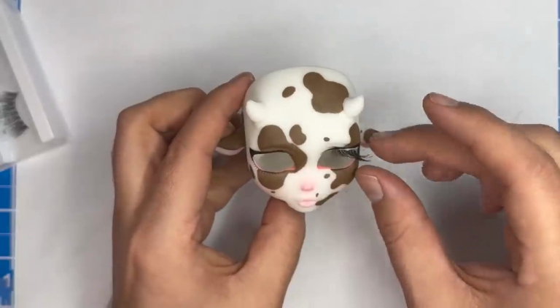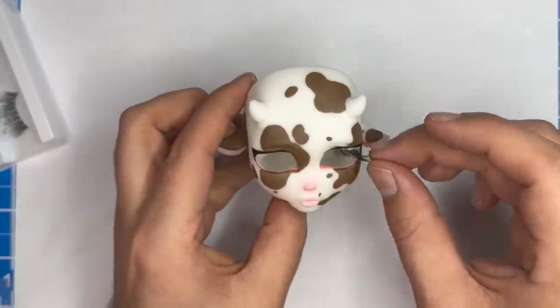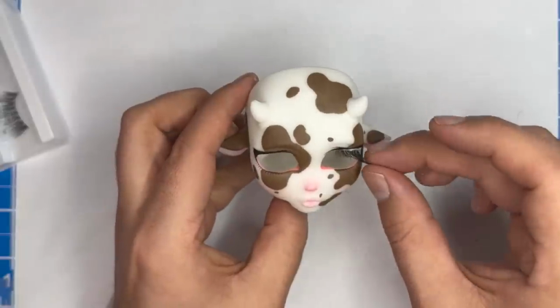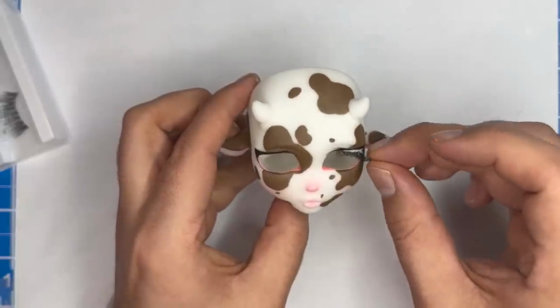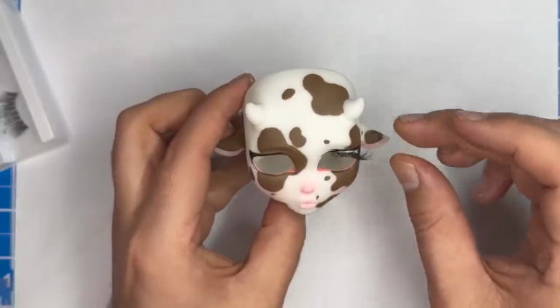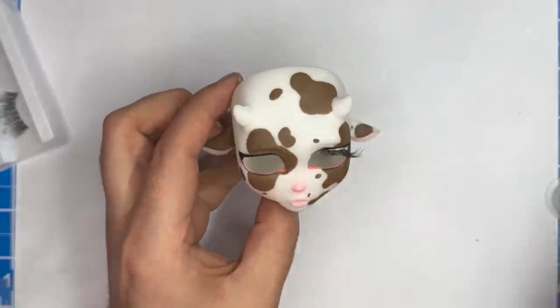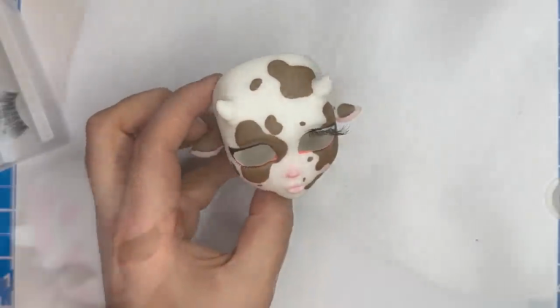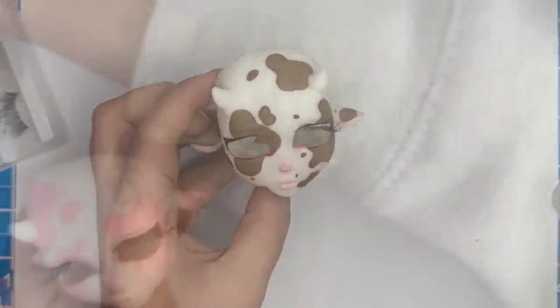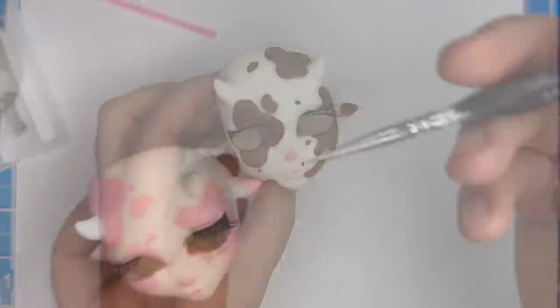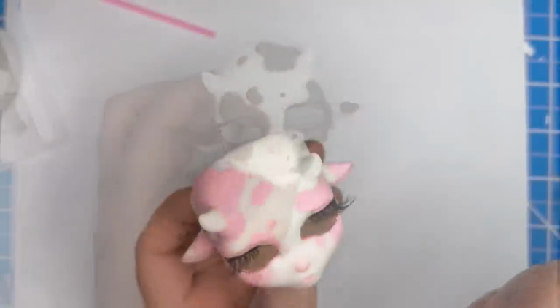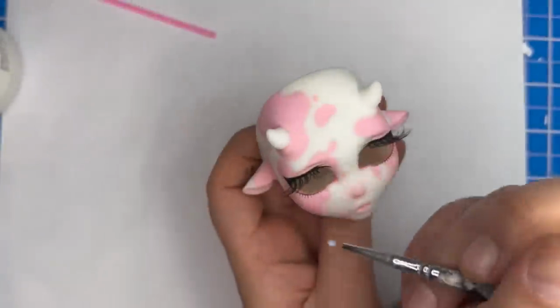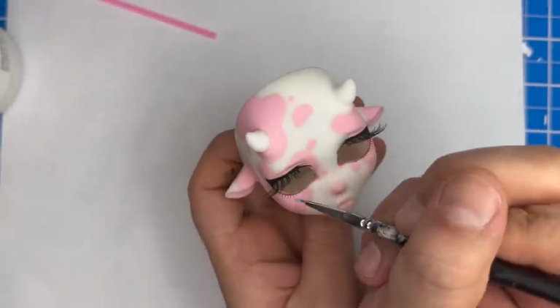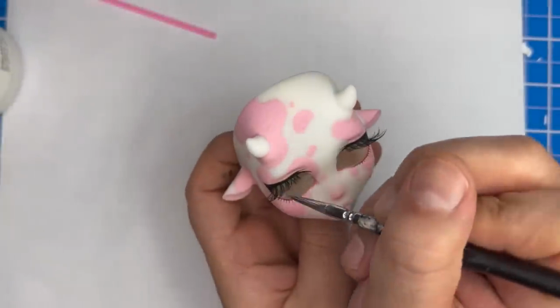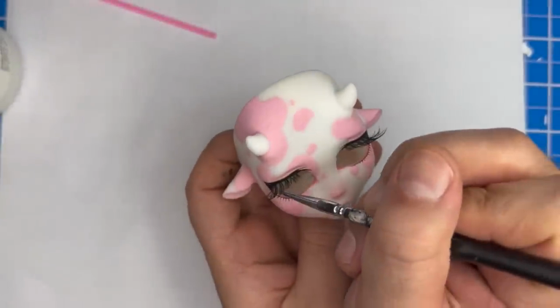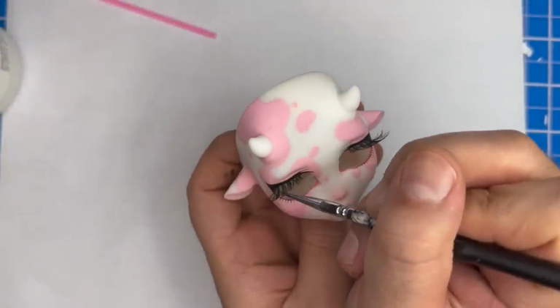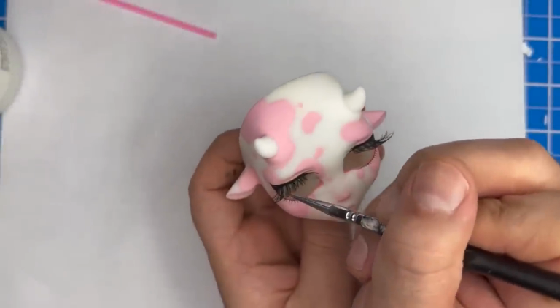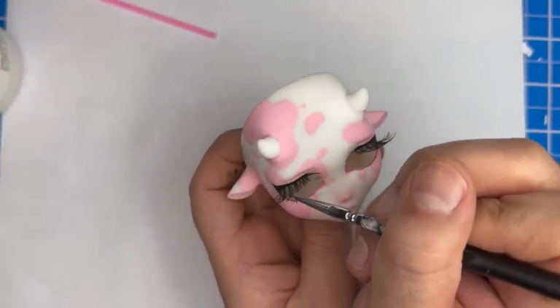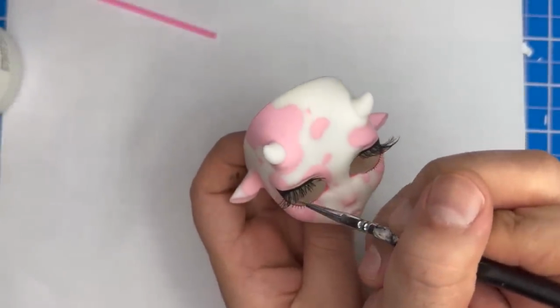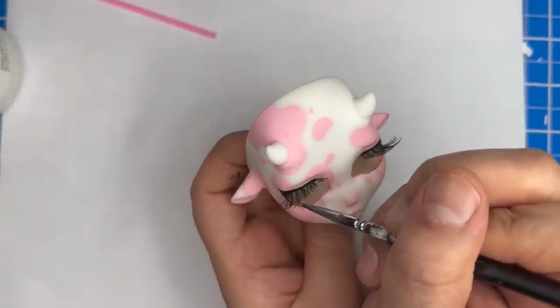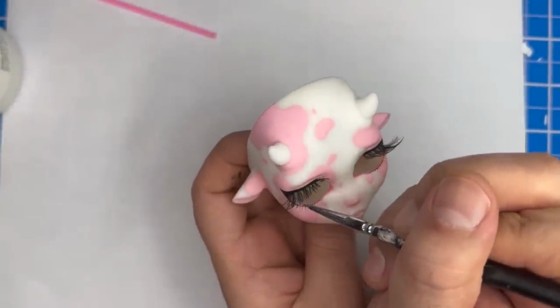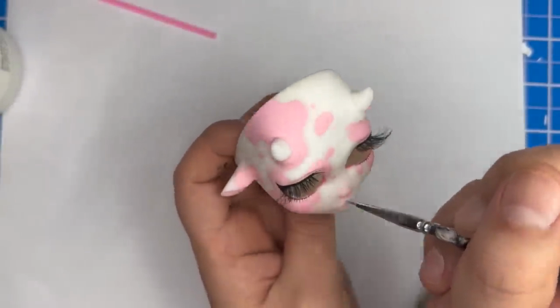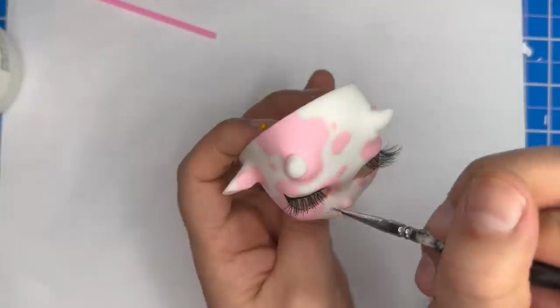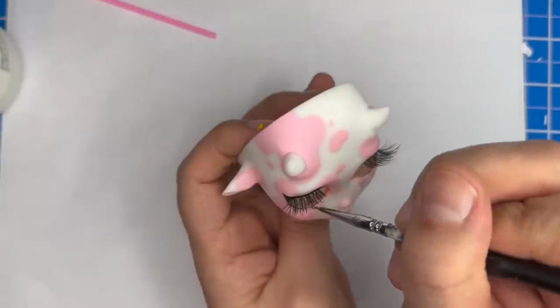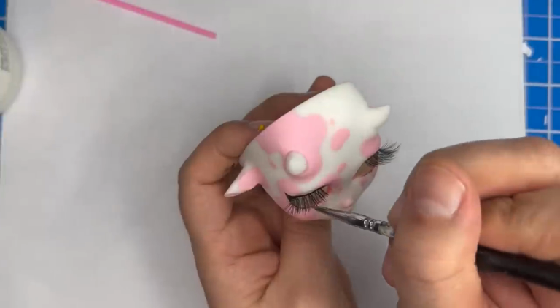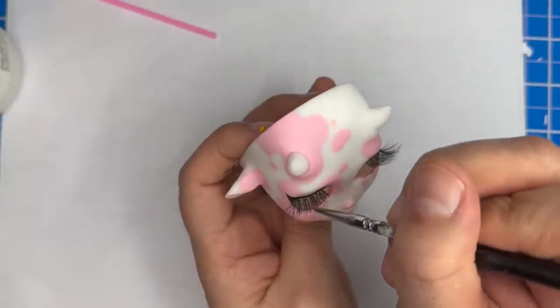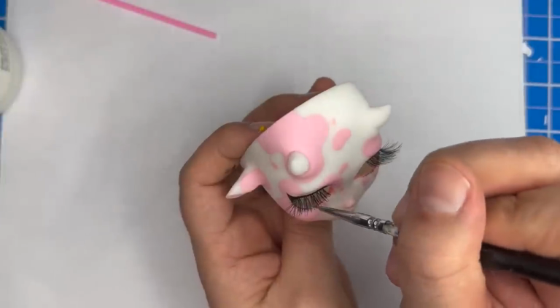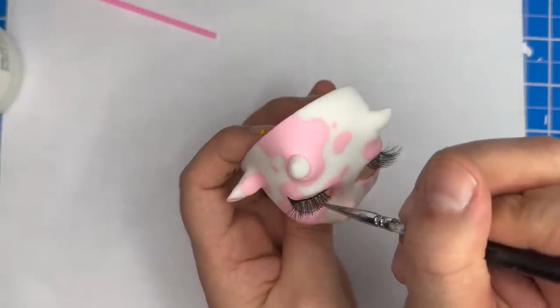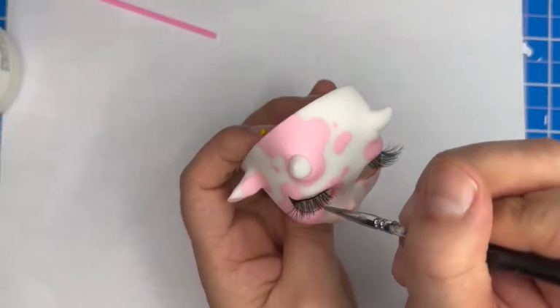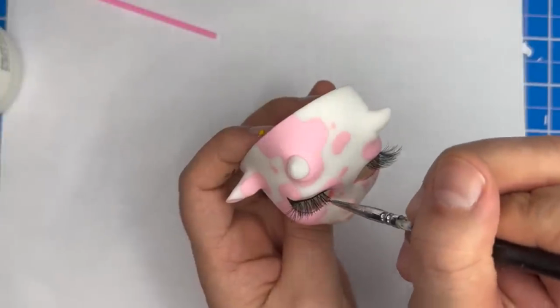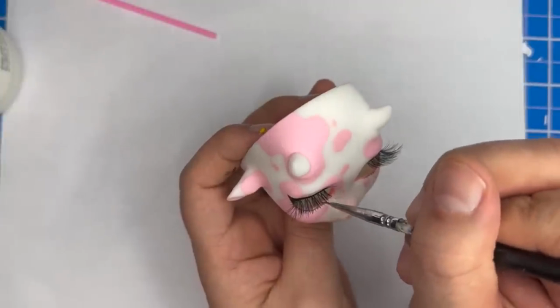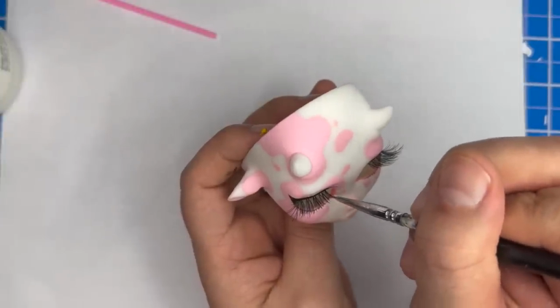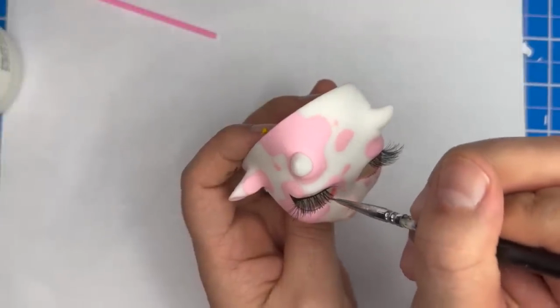Next after lashes is adding gloss. I'm going to gloss the waterline of the eye, the nose, and the lip.